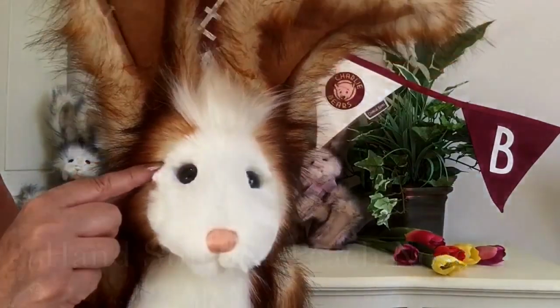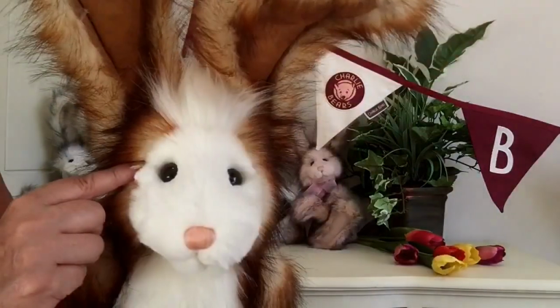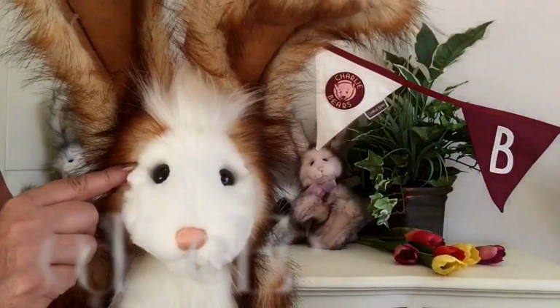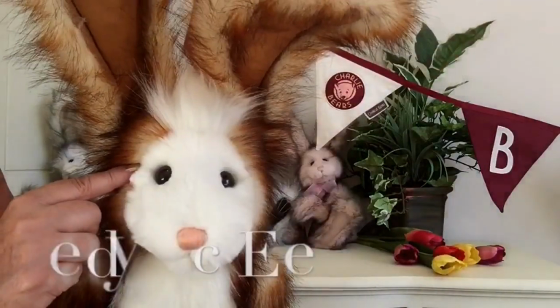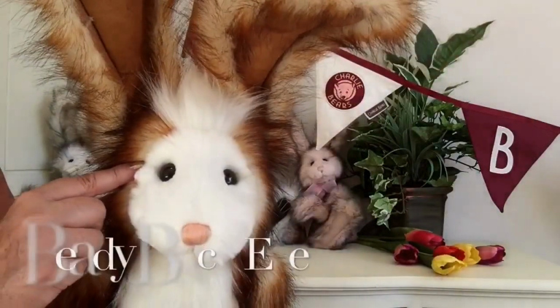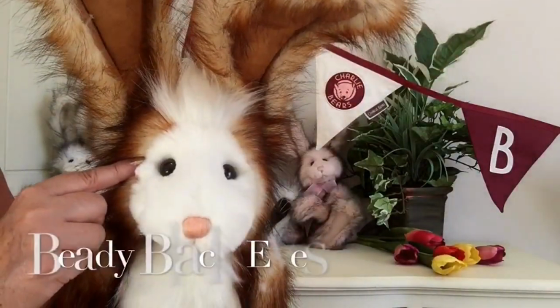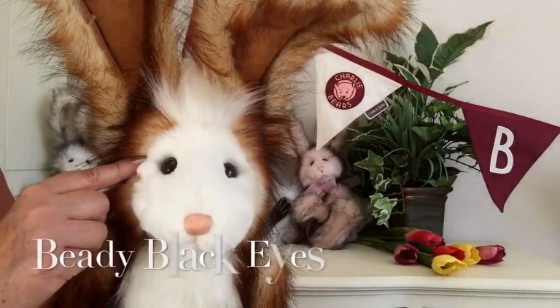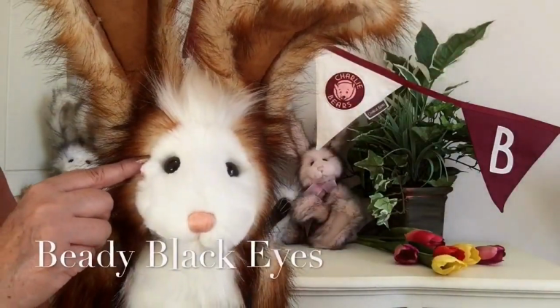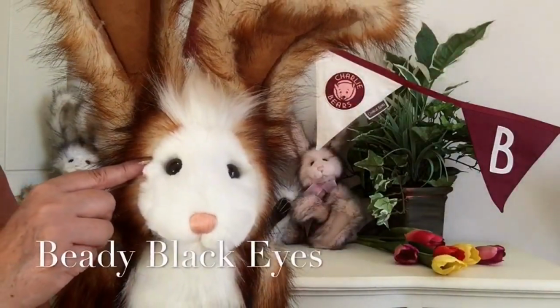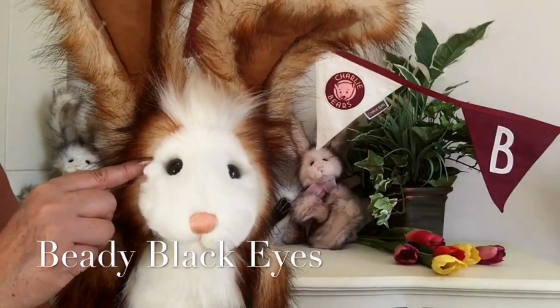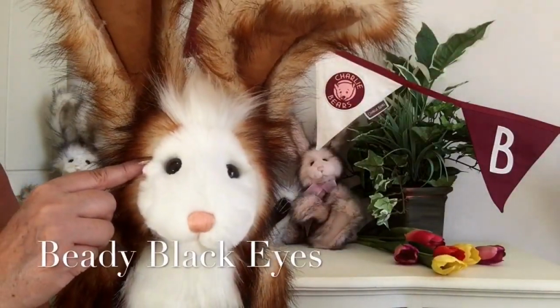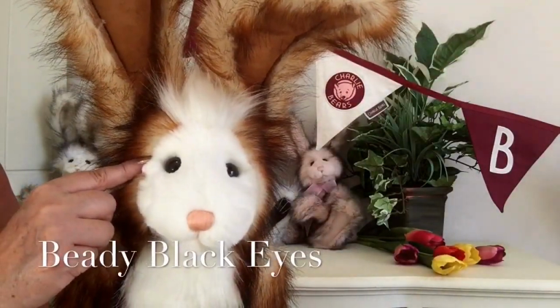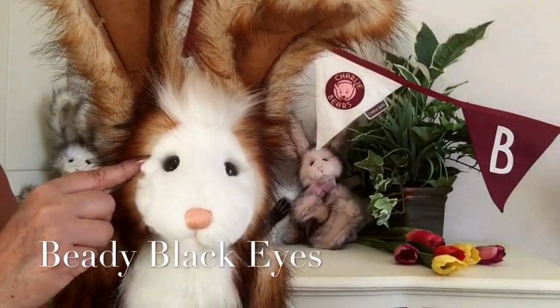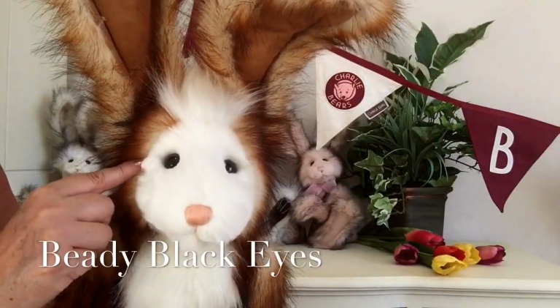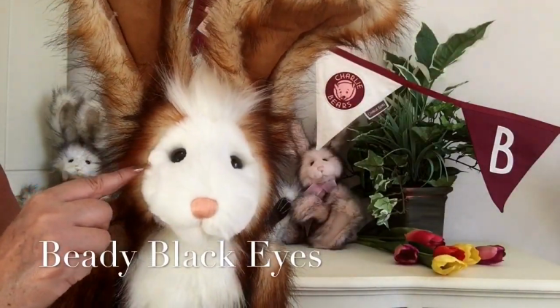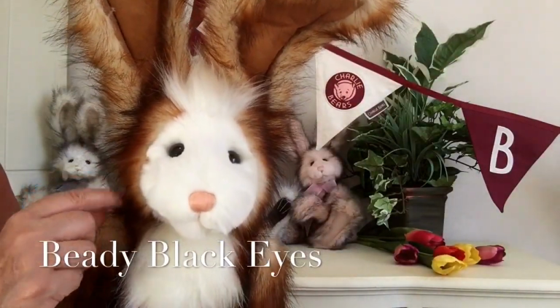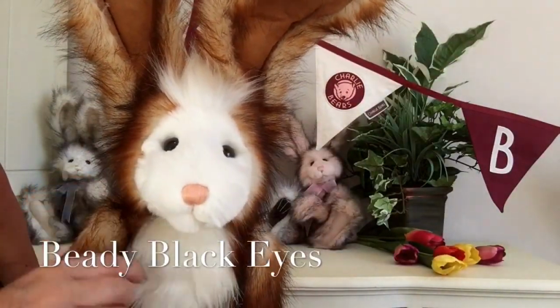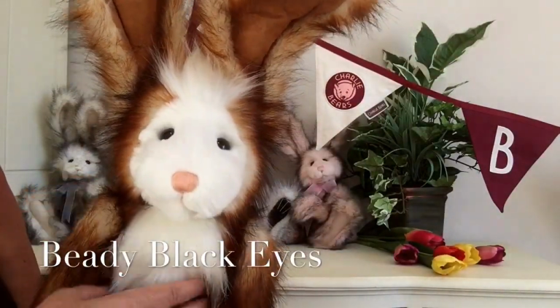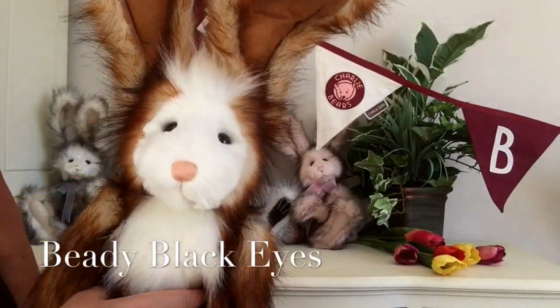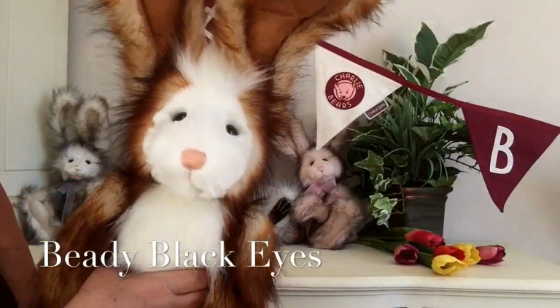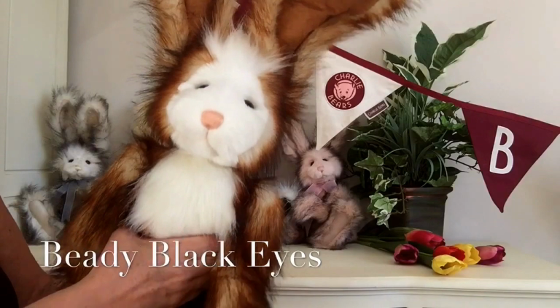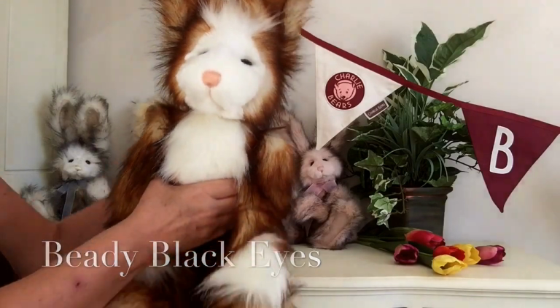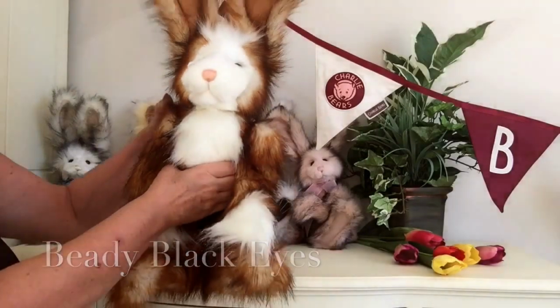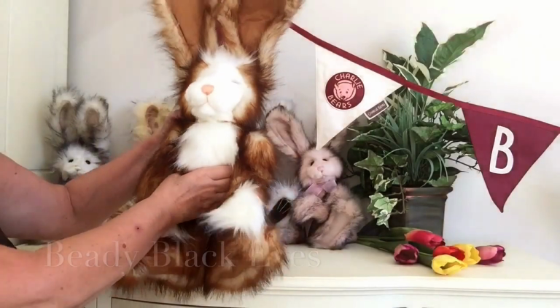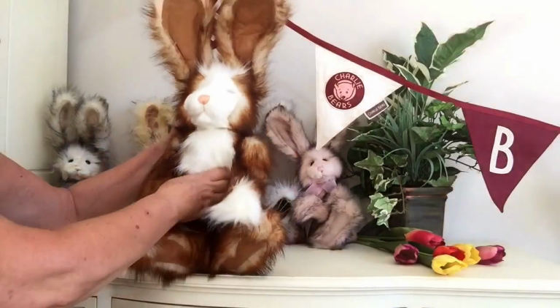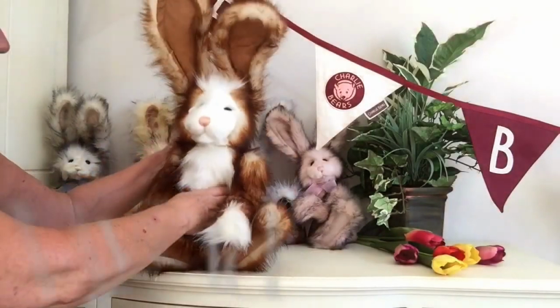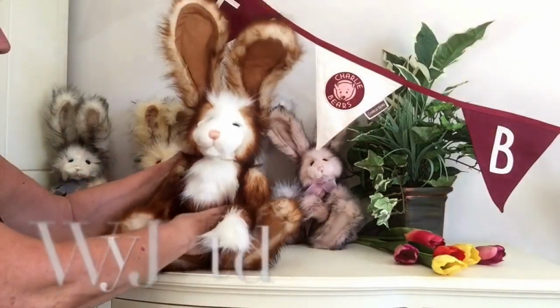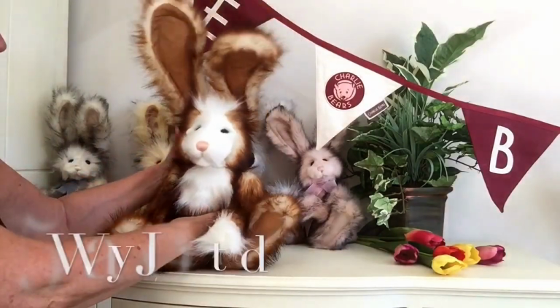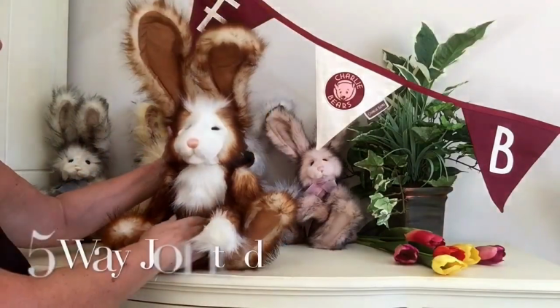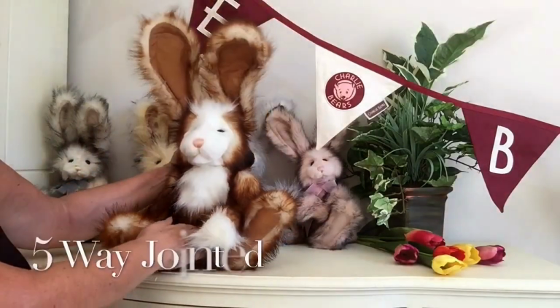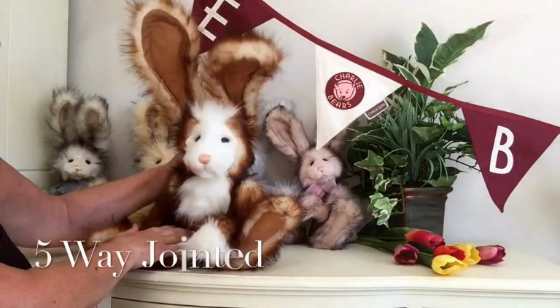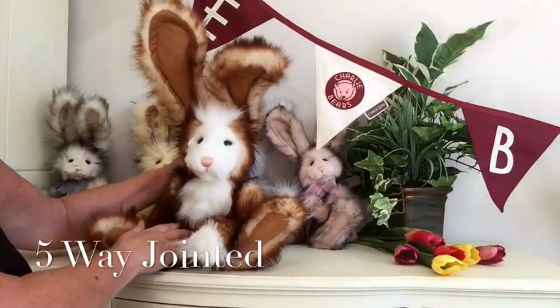You can also see his hand-stitched peach nose and his mouth, and look at those wonderful beady eyes - aren't they just magnificent.